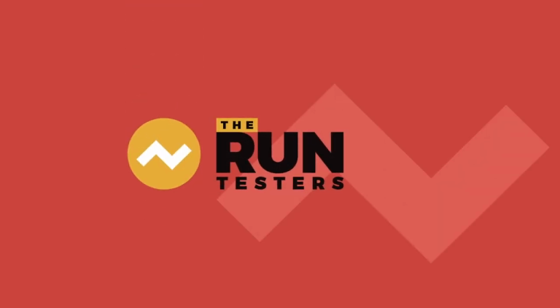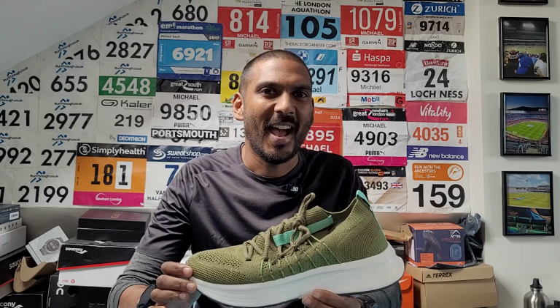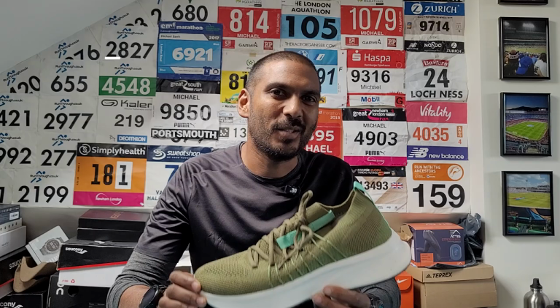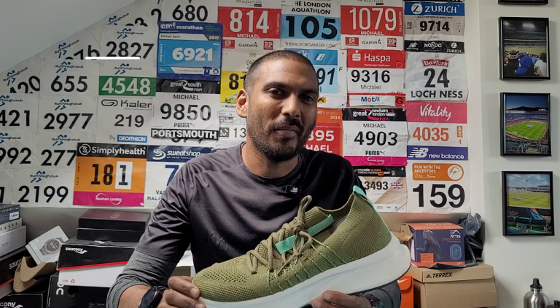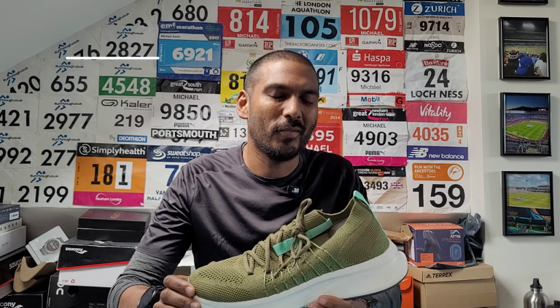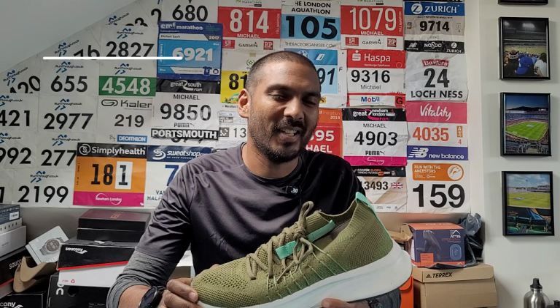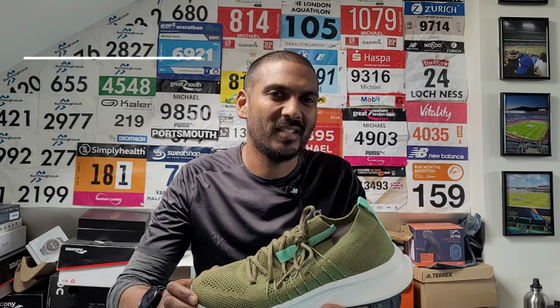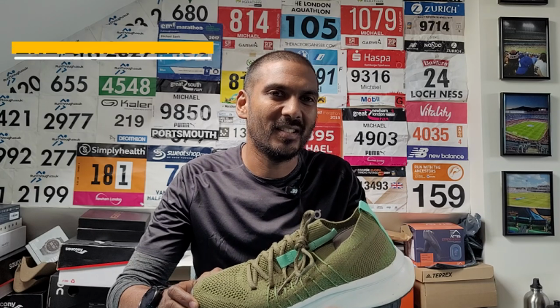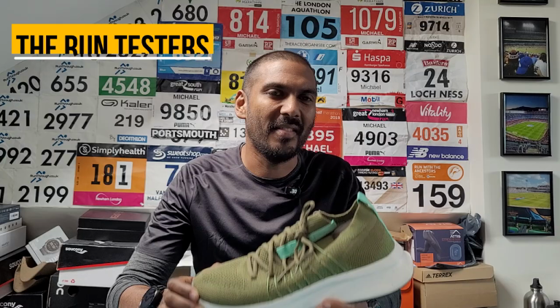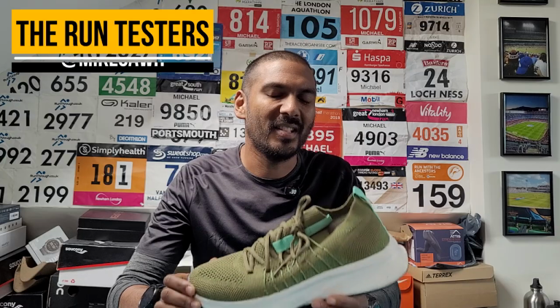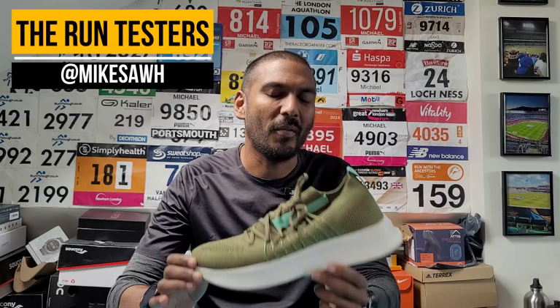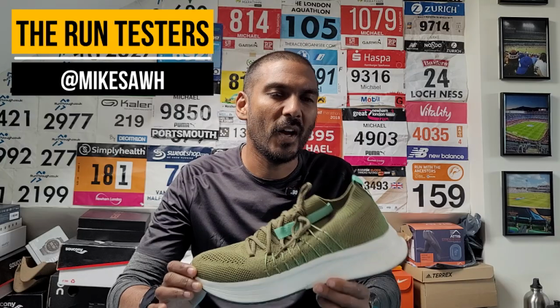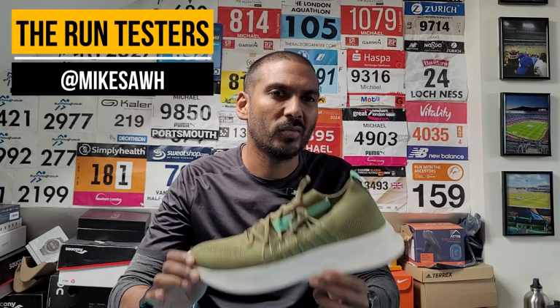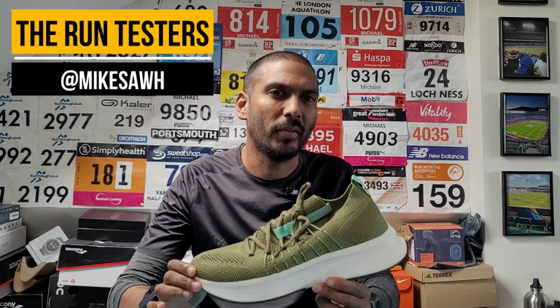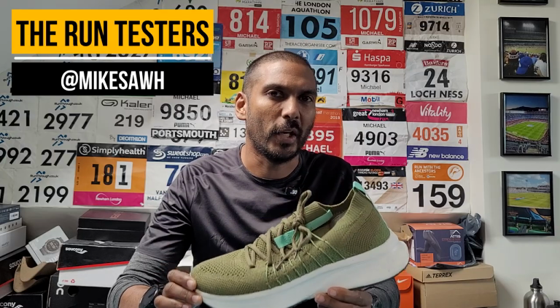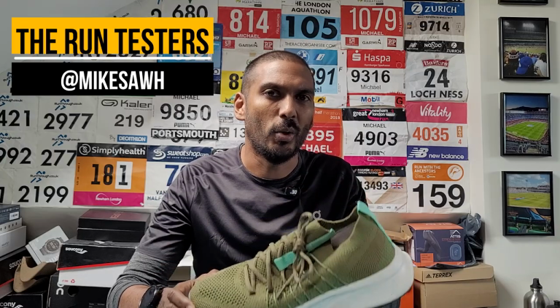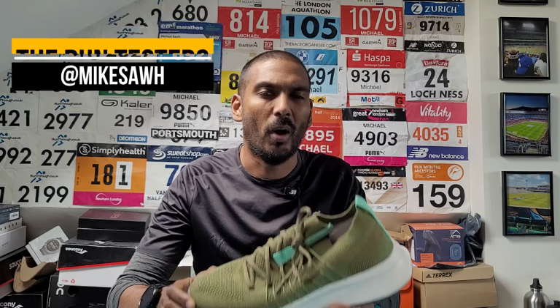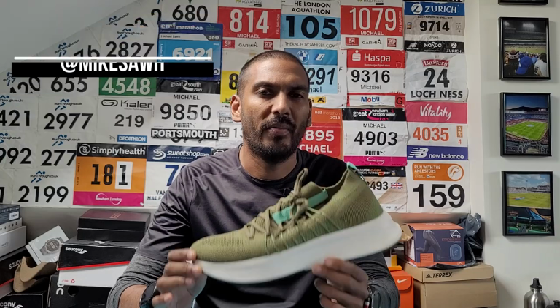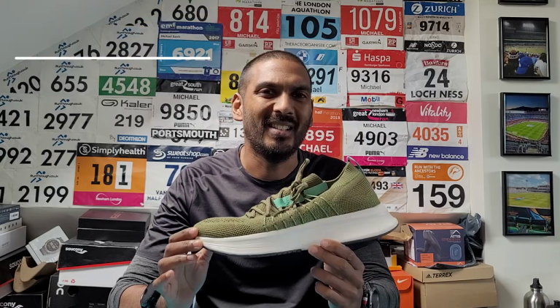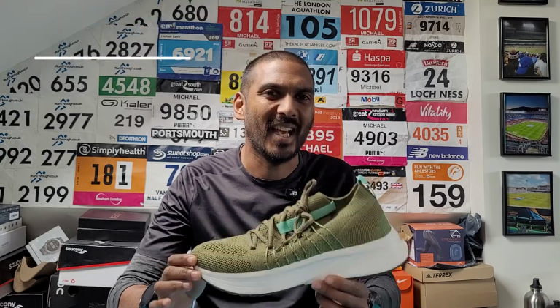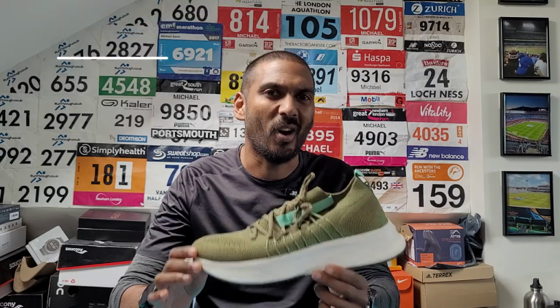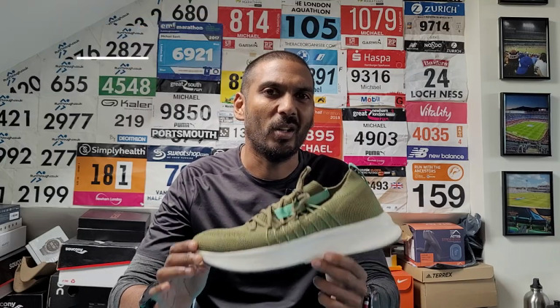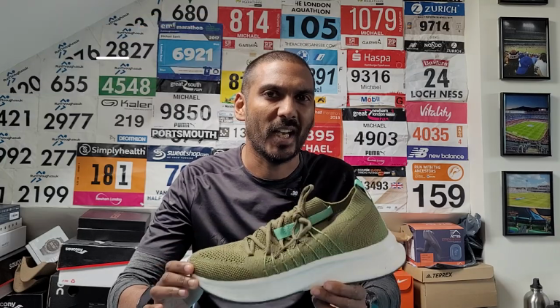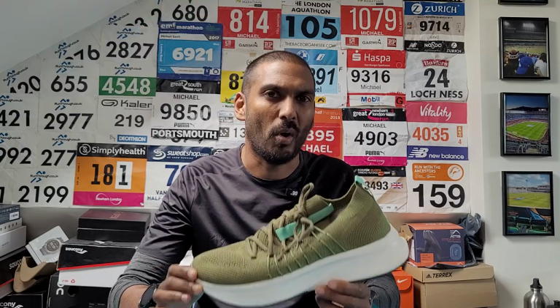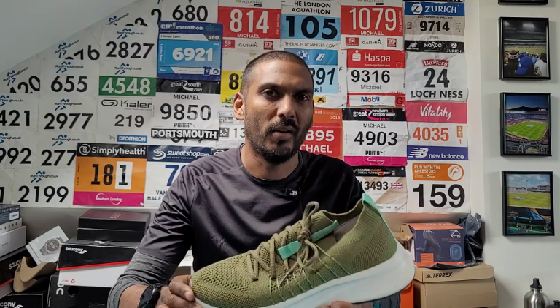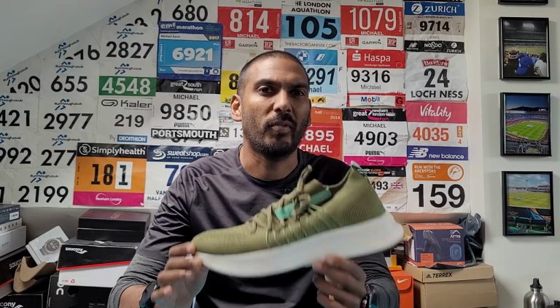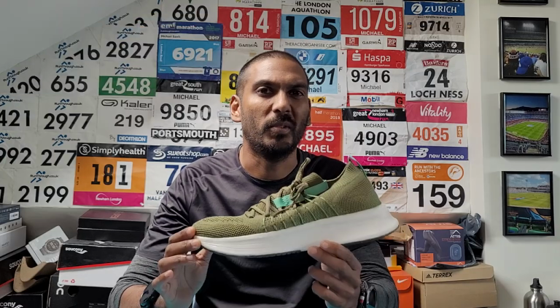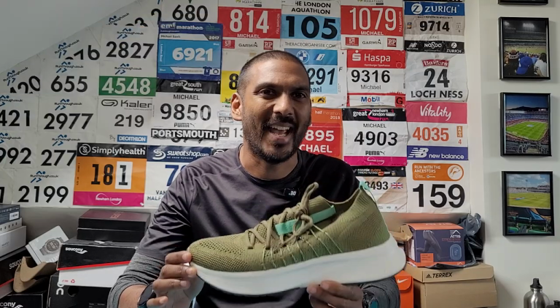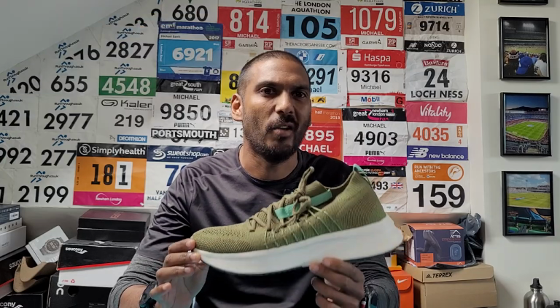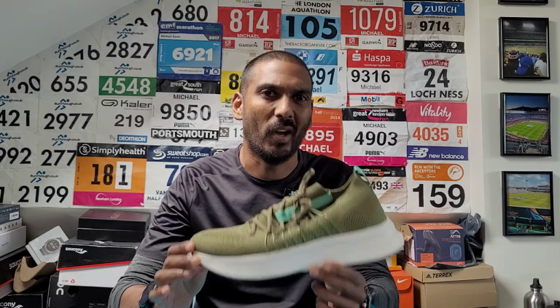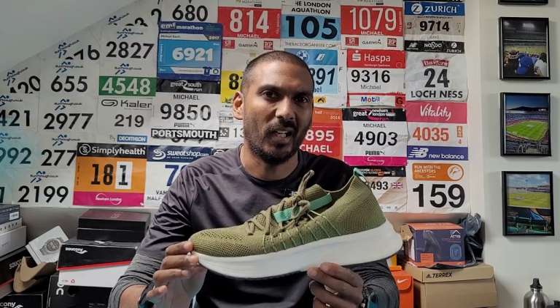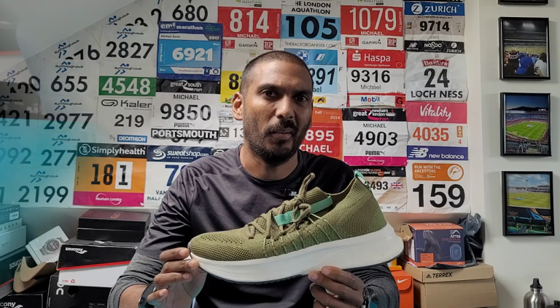Hey, it's Mike from The Run Testers and this is our first round review of the ZRZ1 from Zen Running Club.